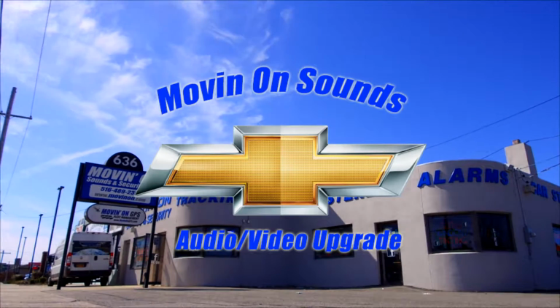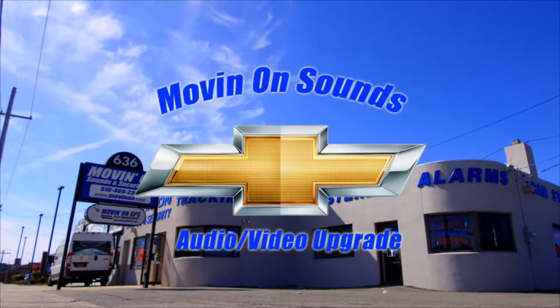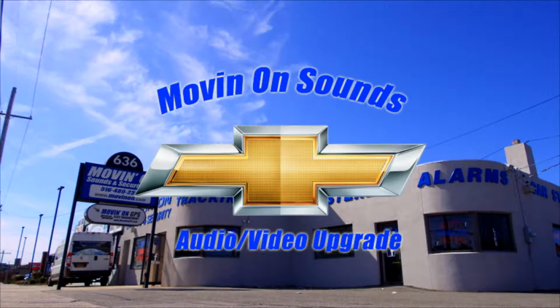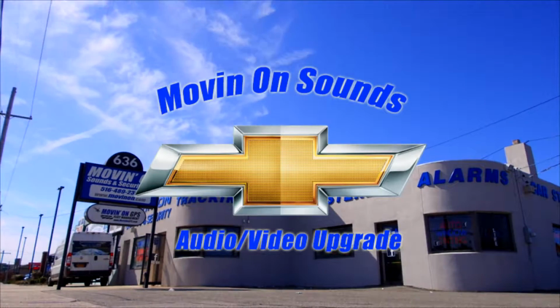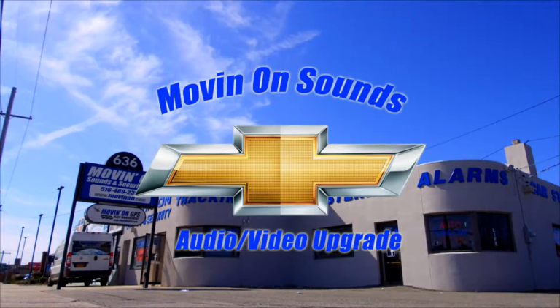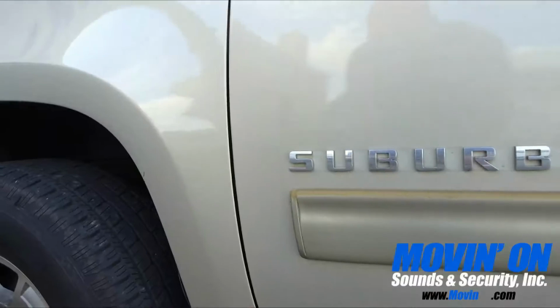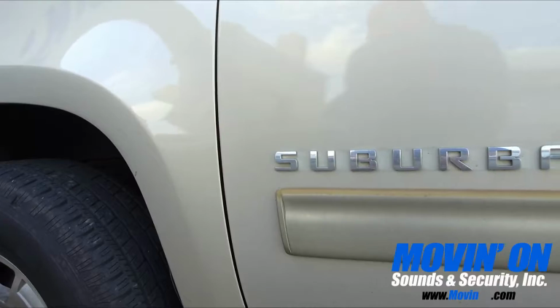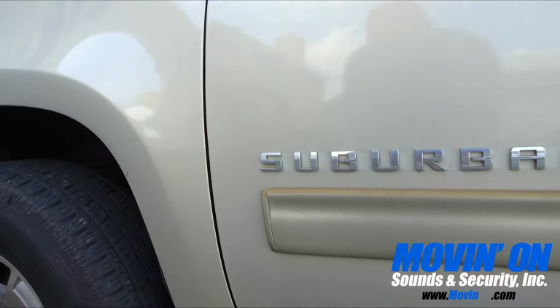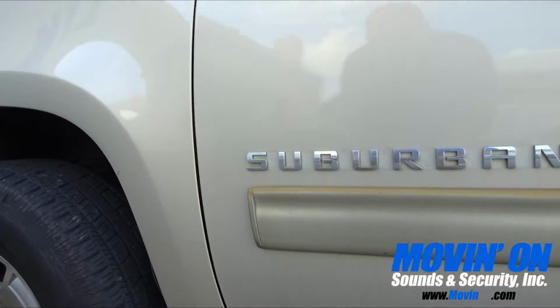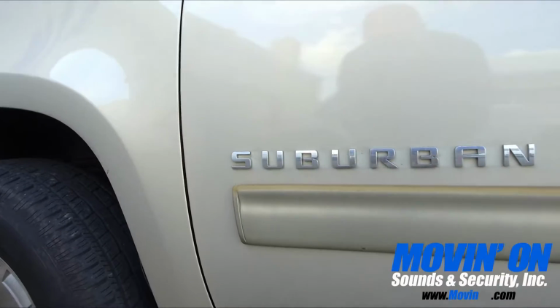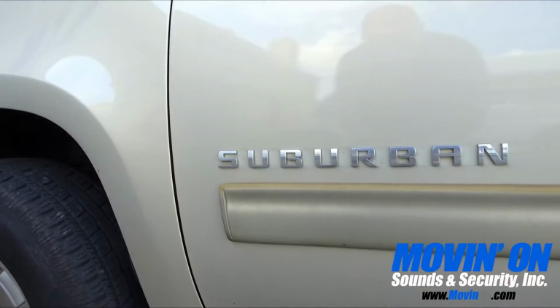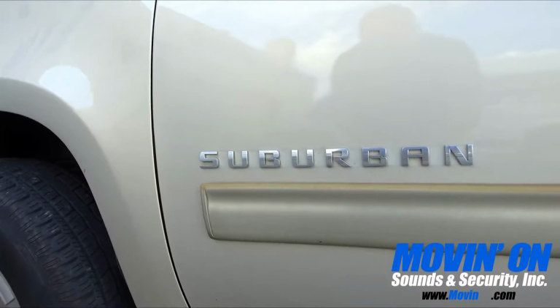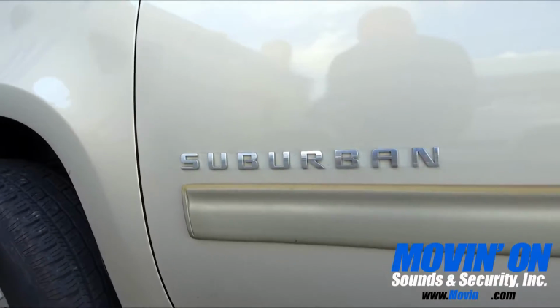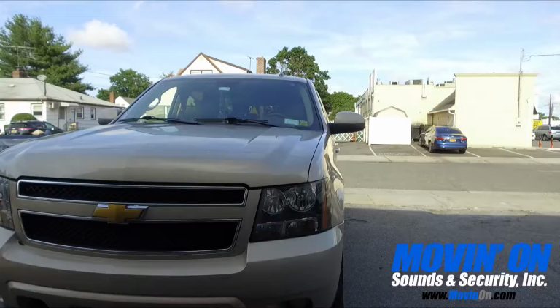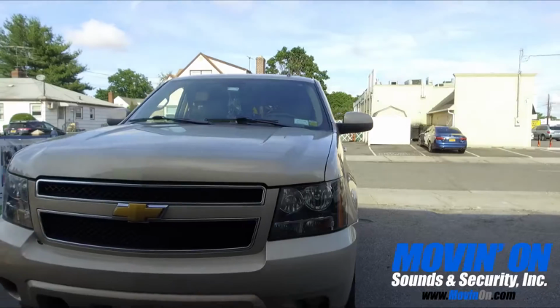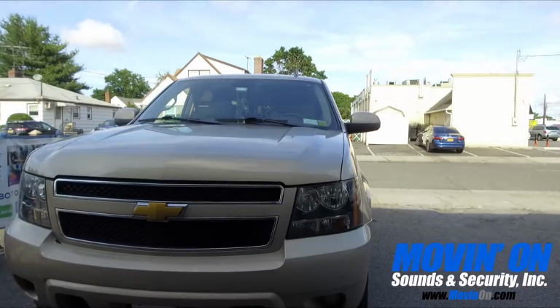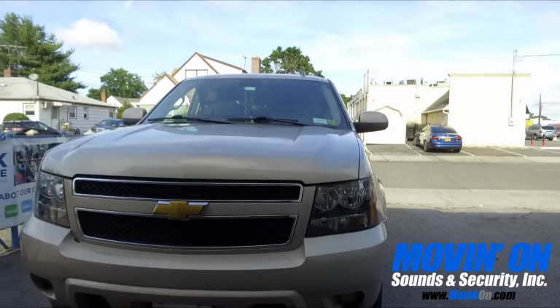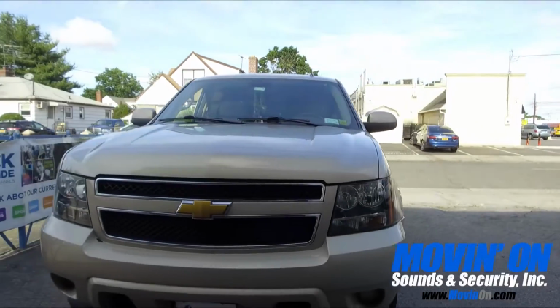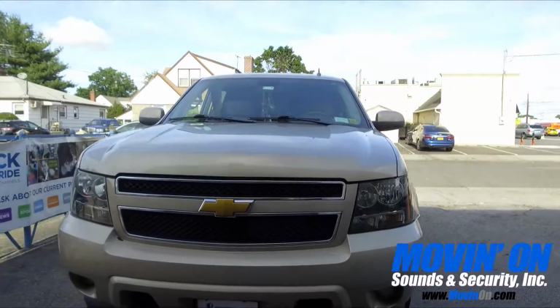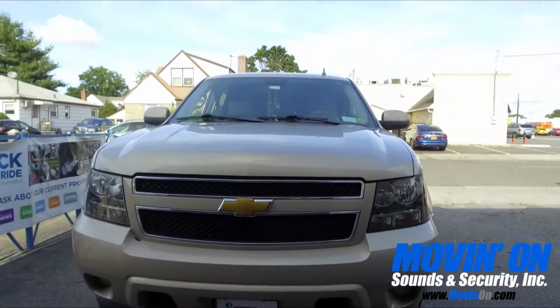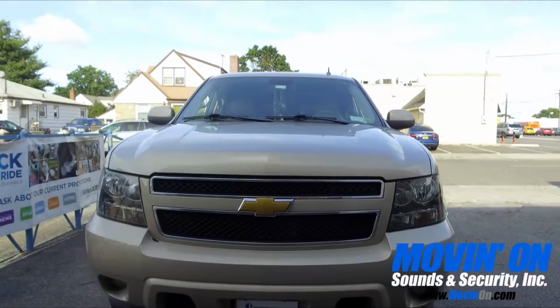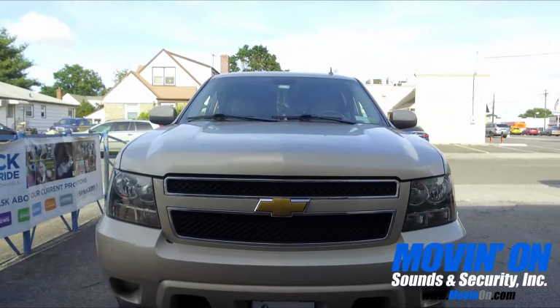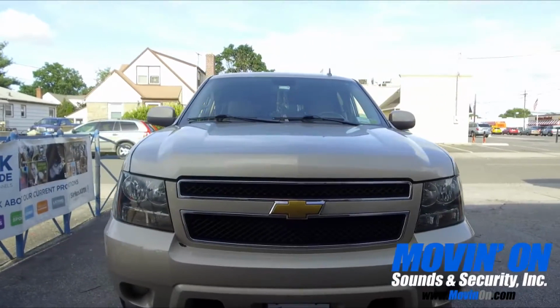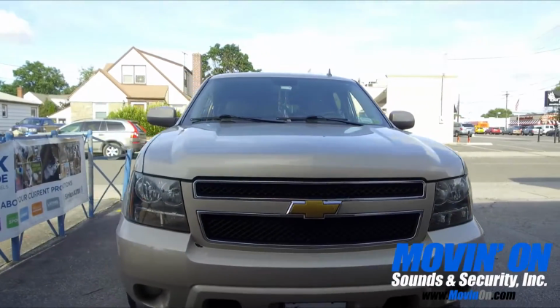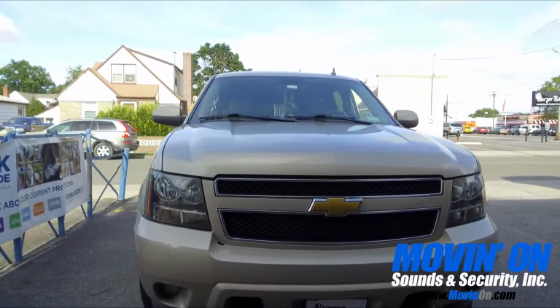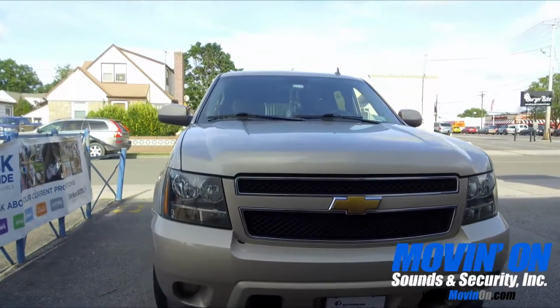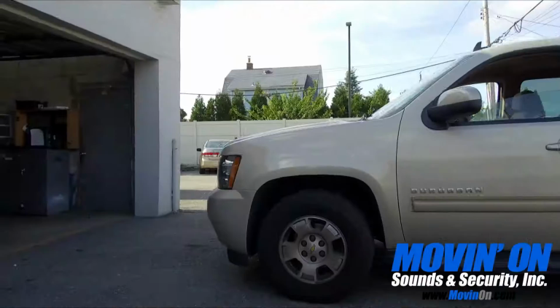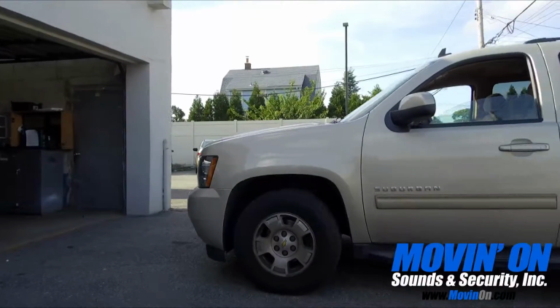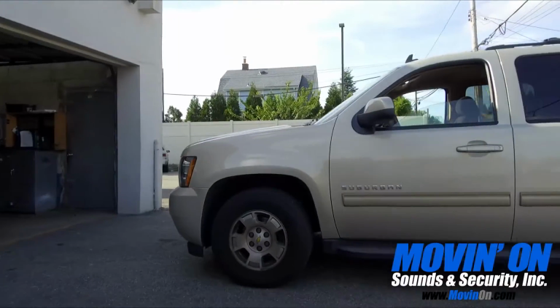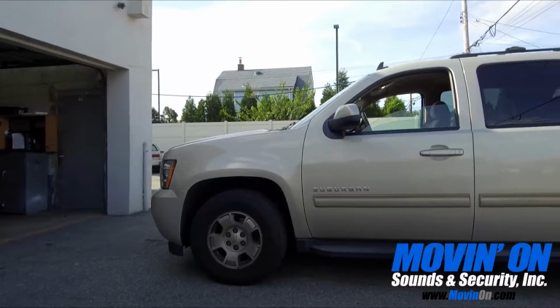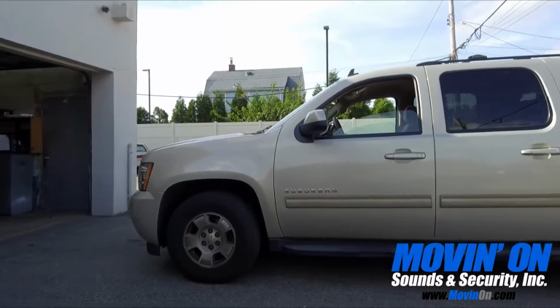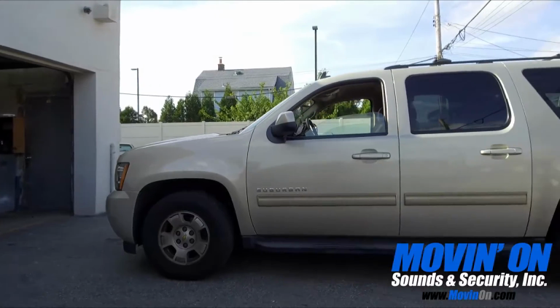Welcome back to Moving On Sounds. We have an audio video upgrade video on this 2011 Chevy Suburban.